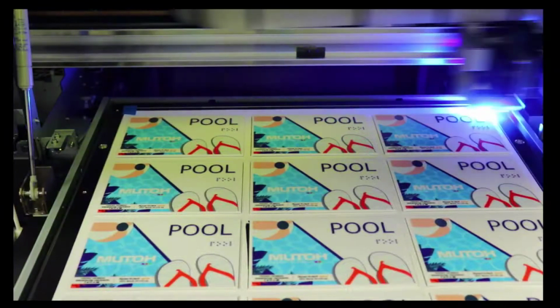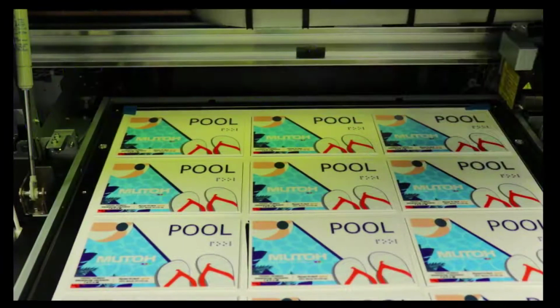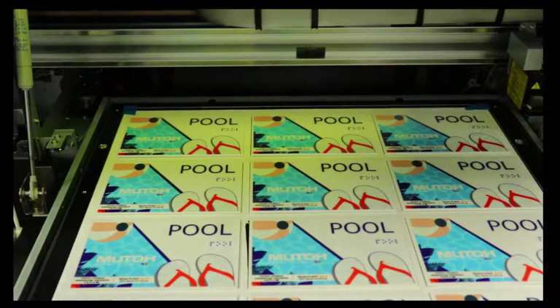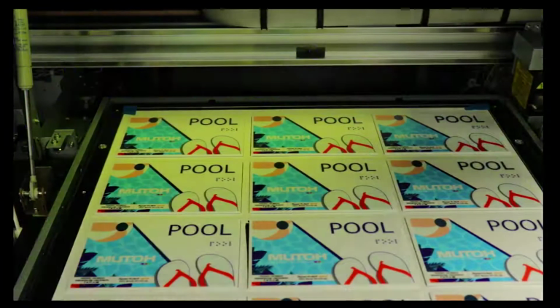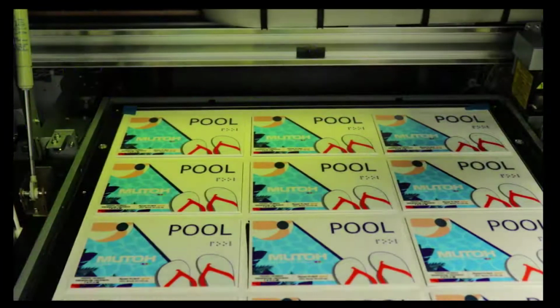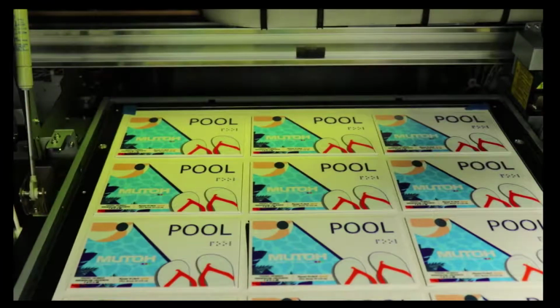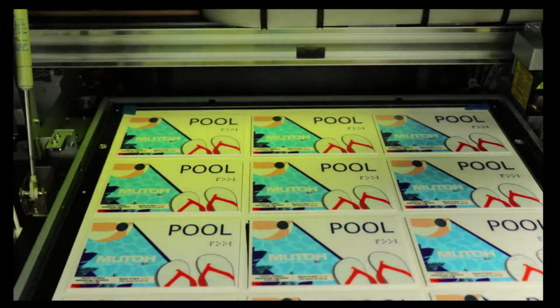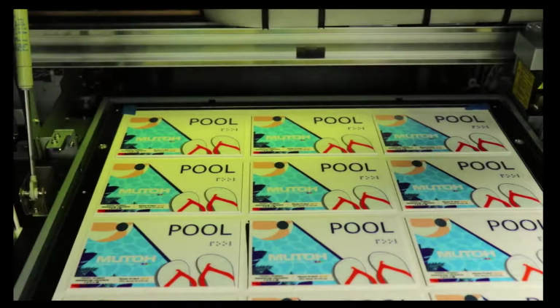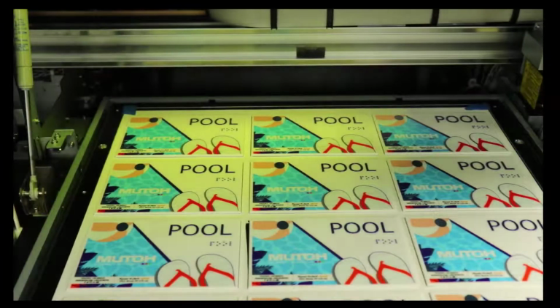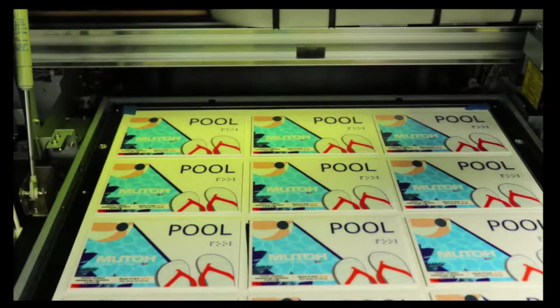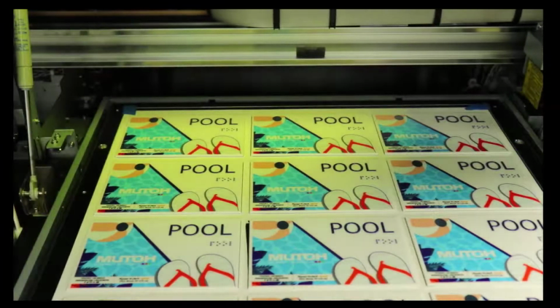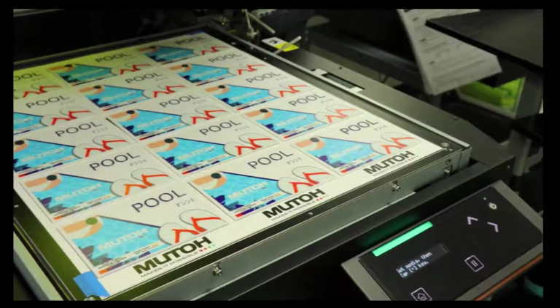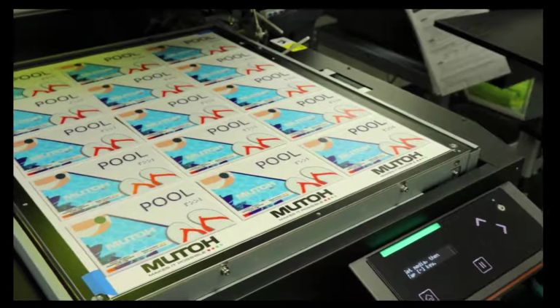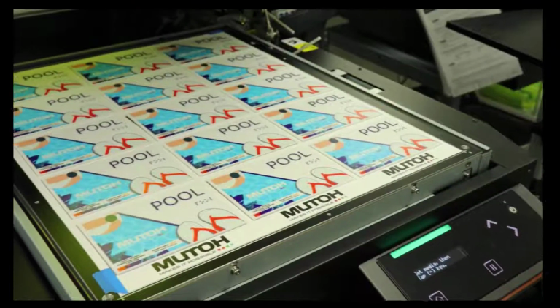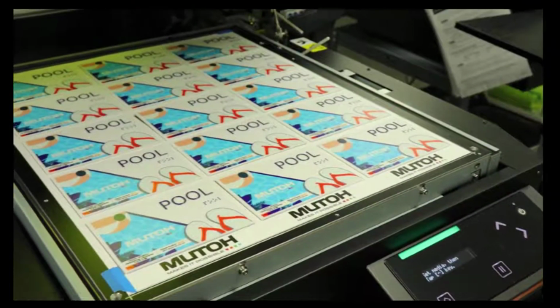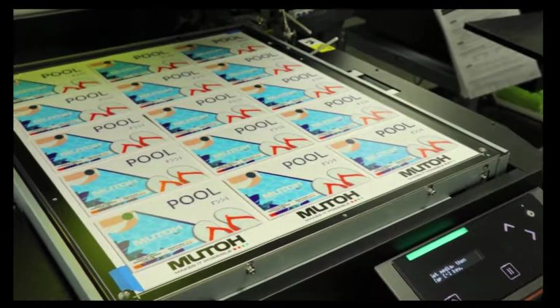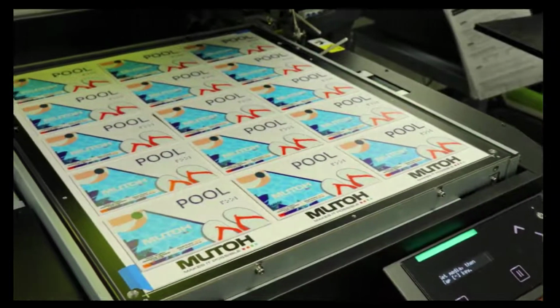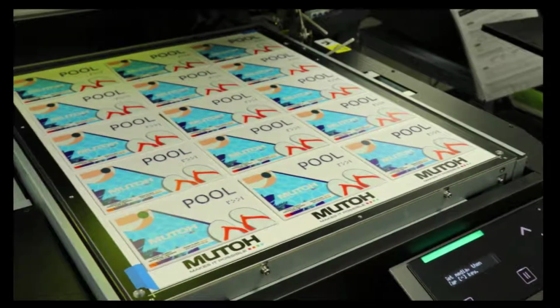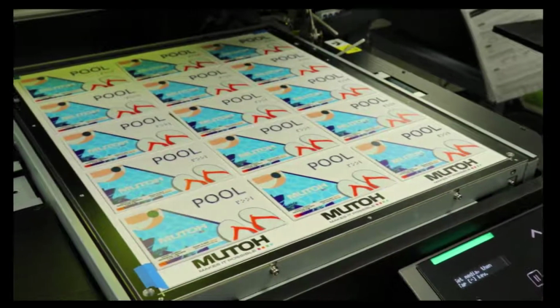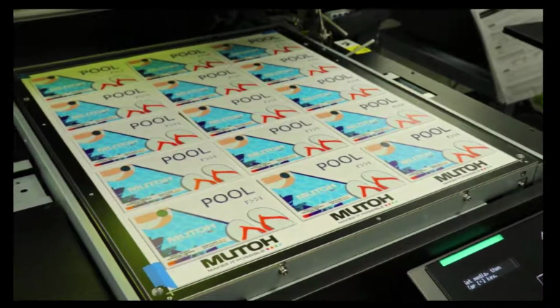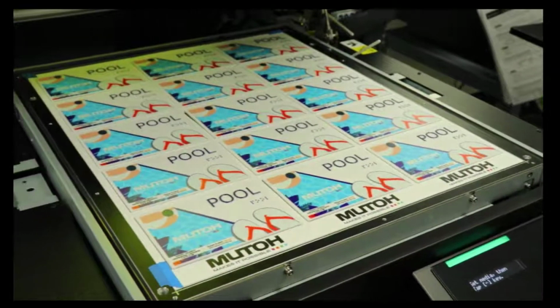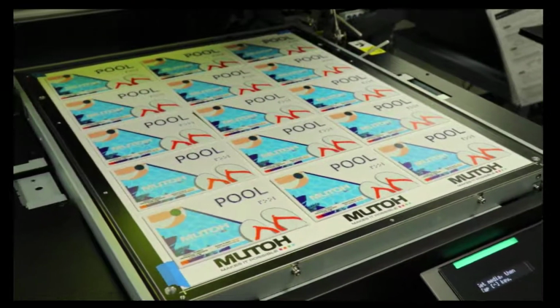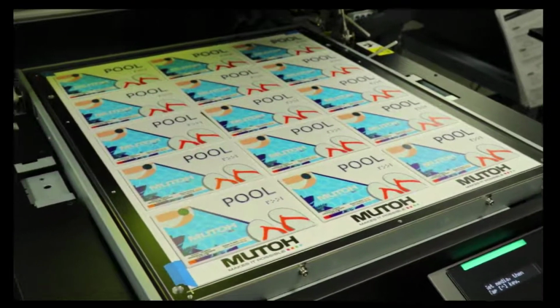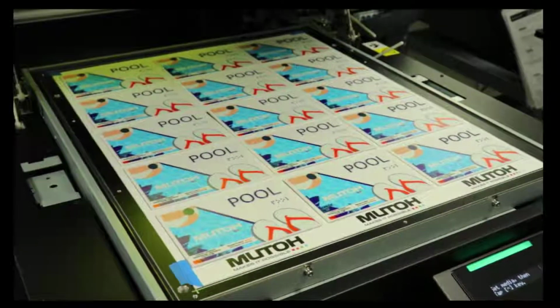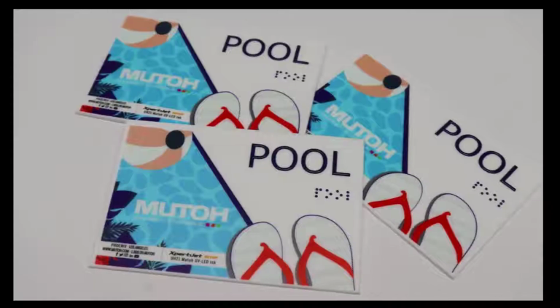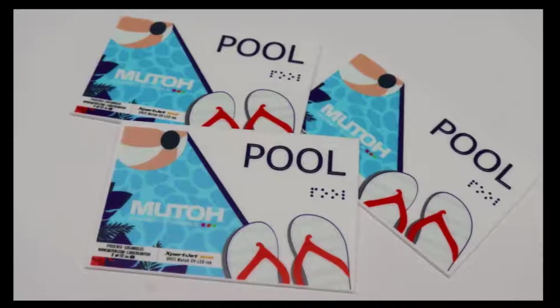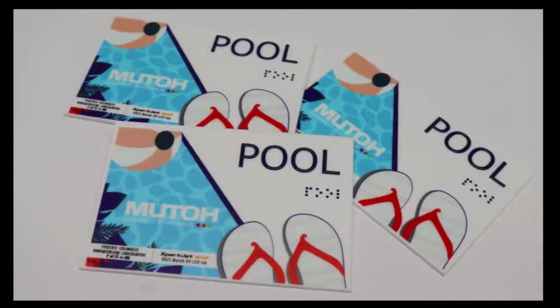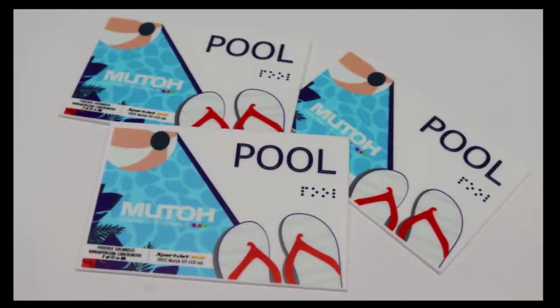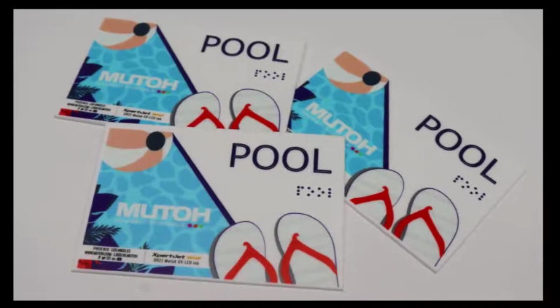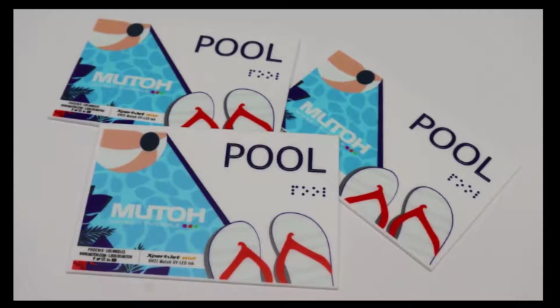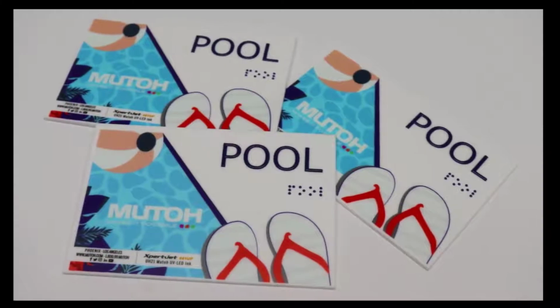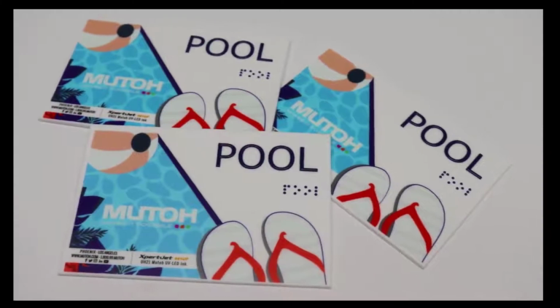And that's it. Thank you for following our tutorial for Braille Made Easy for the pool sample from MUTO America.